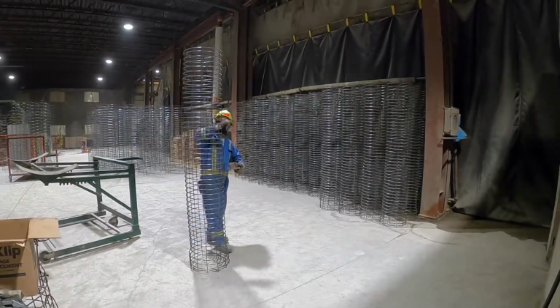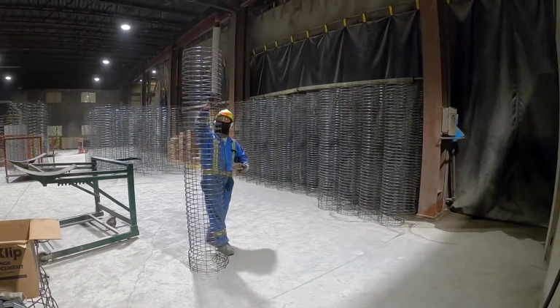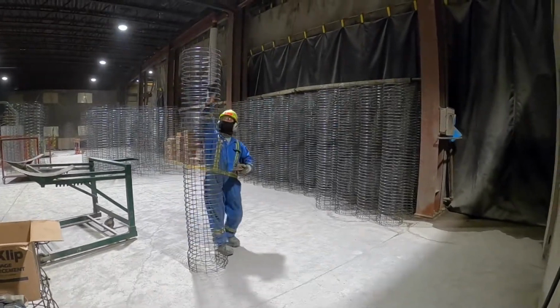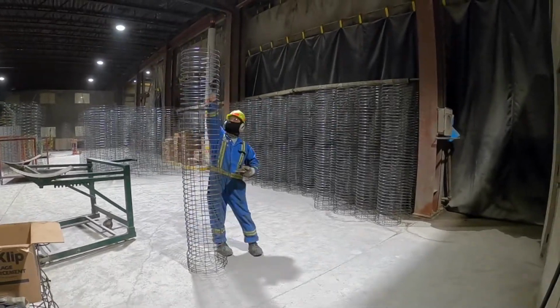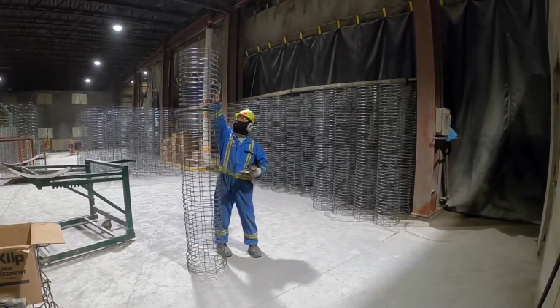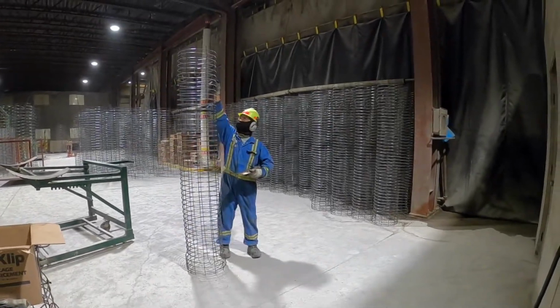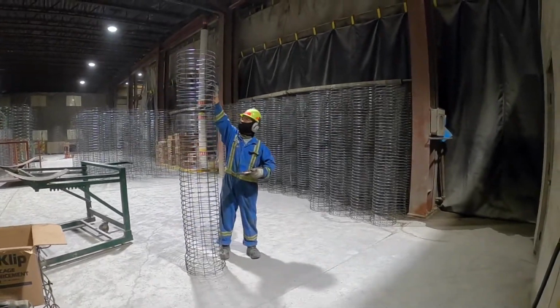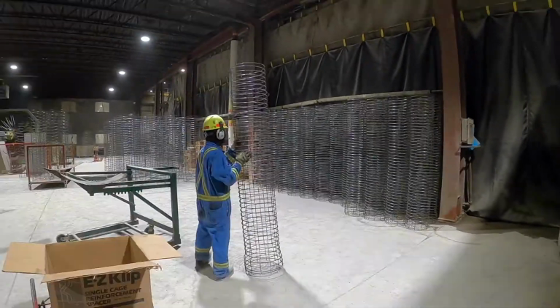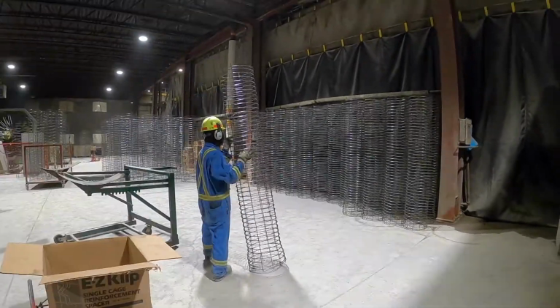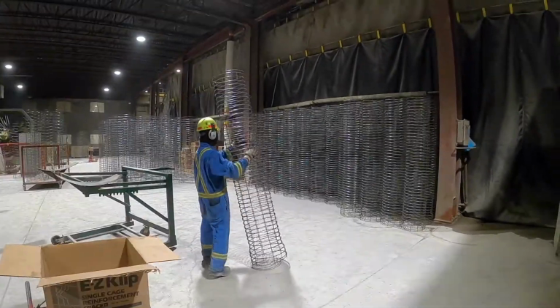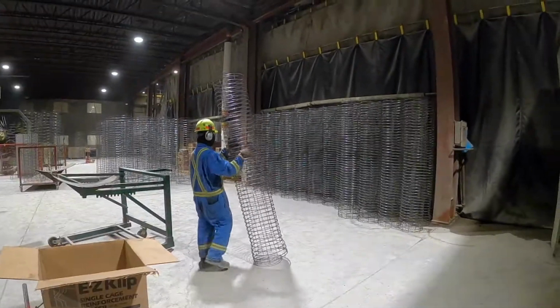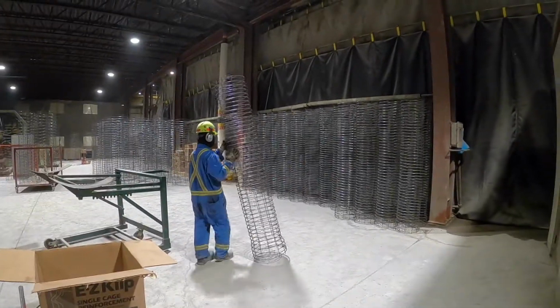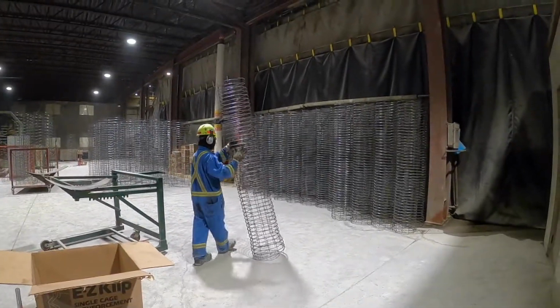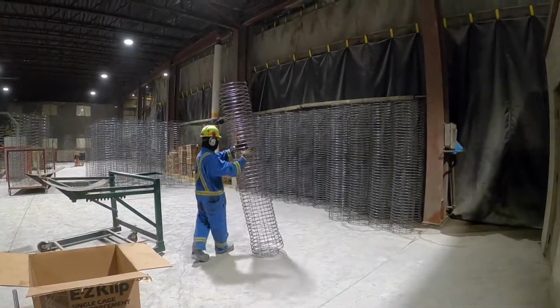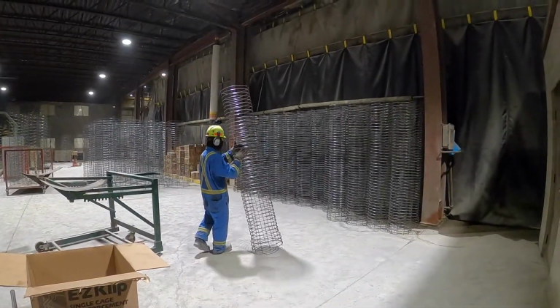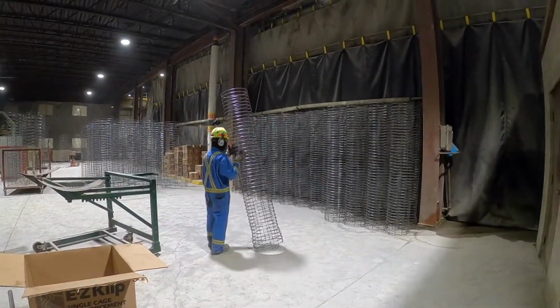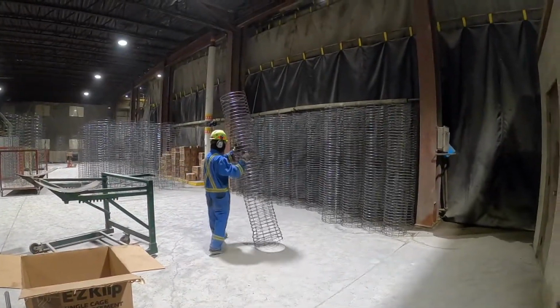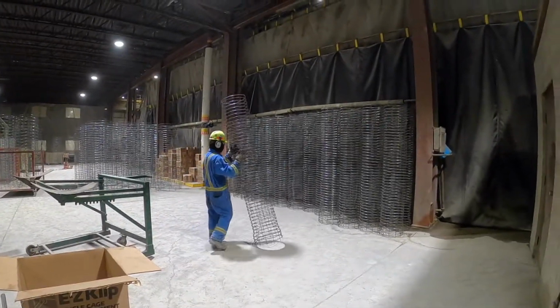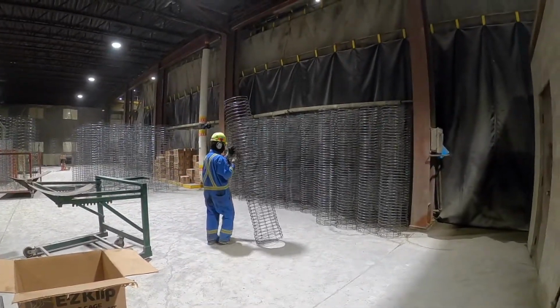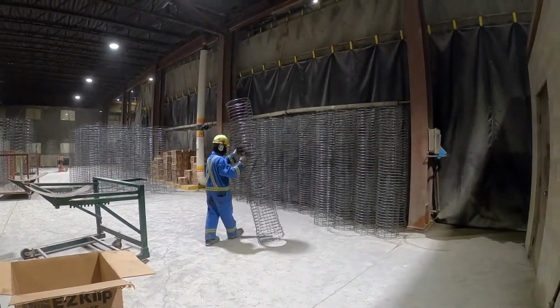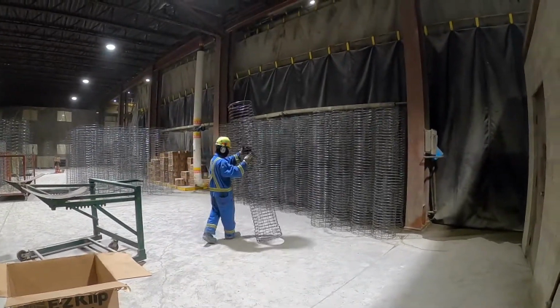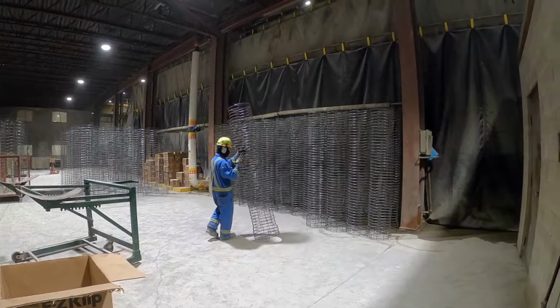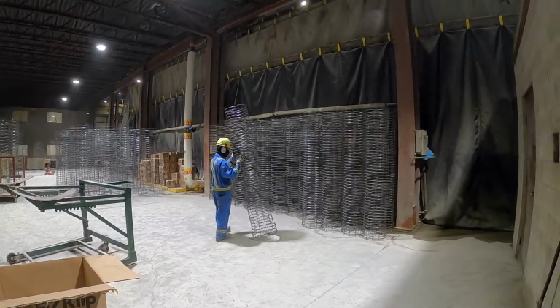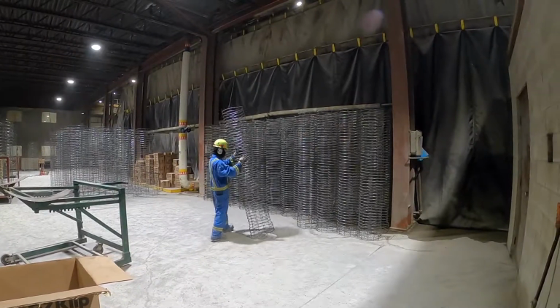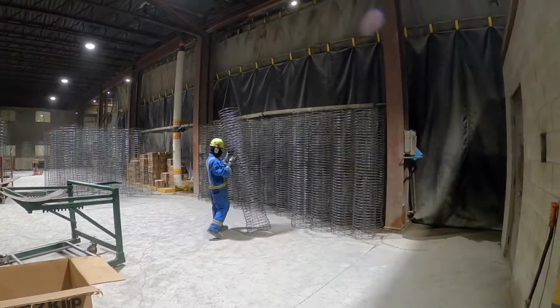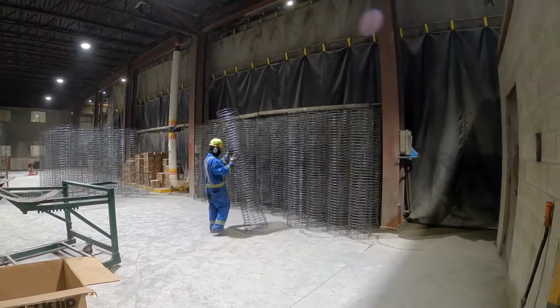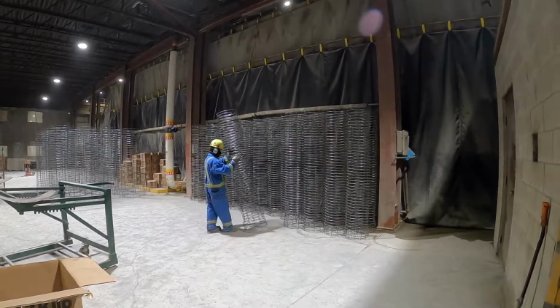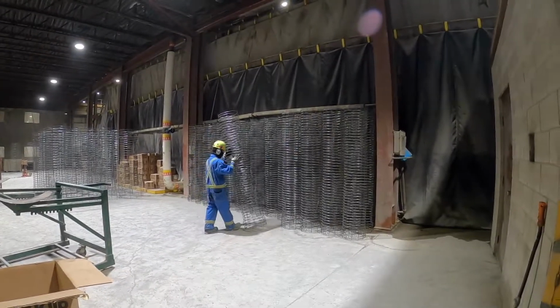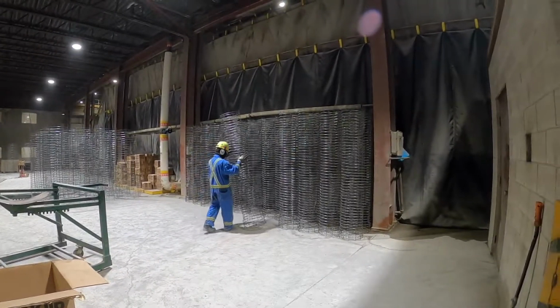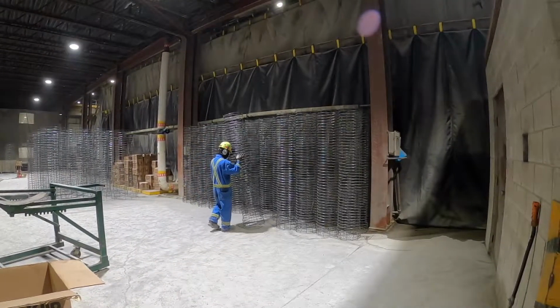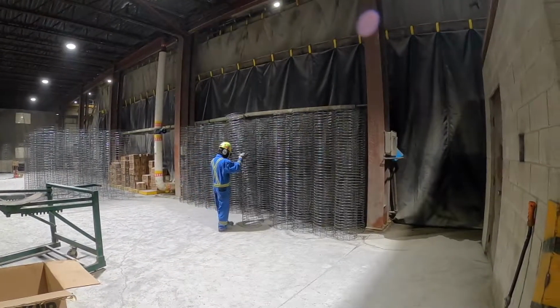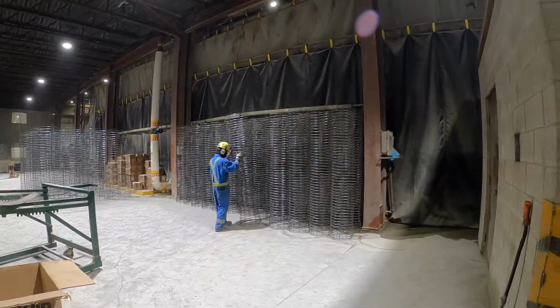The operator takes a moment to clip spacers and move the previously formed cage with the rest of the day's production.